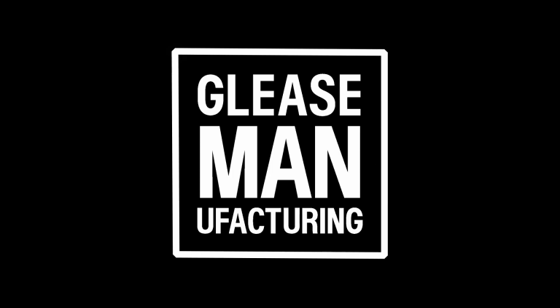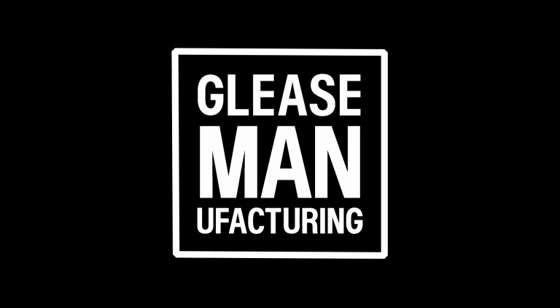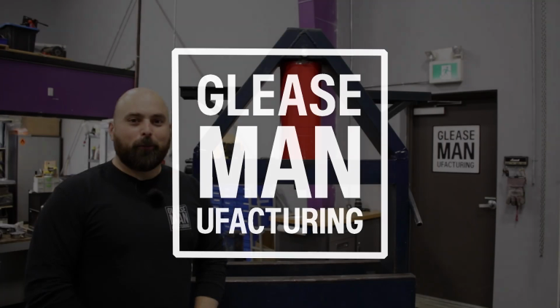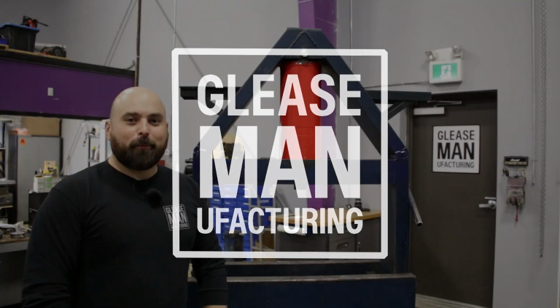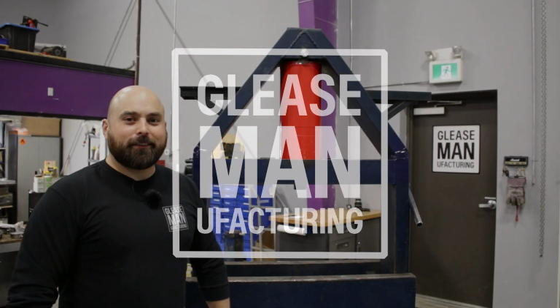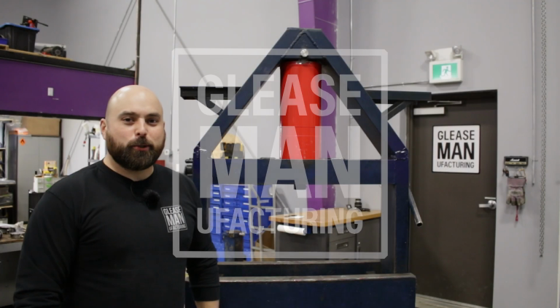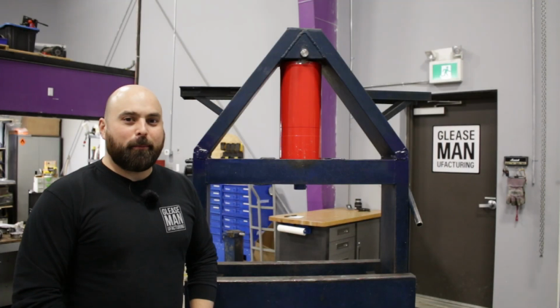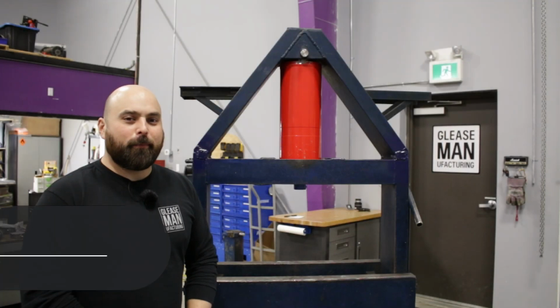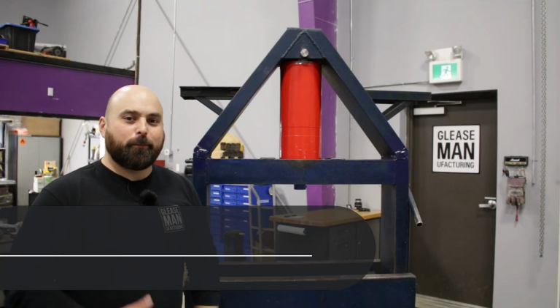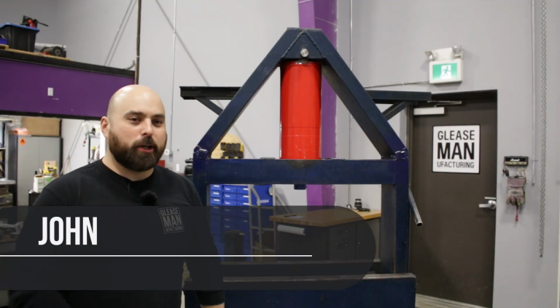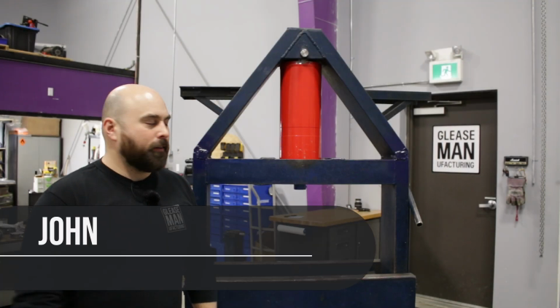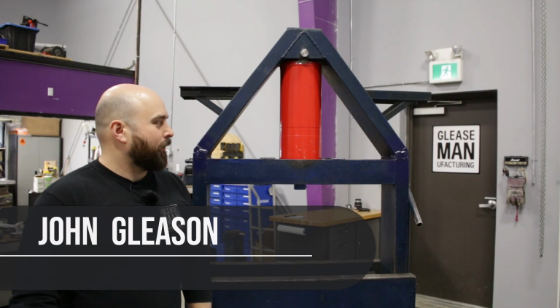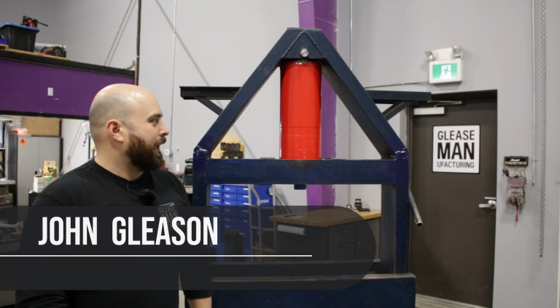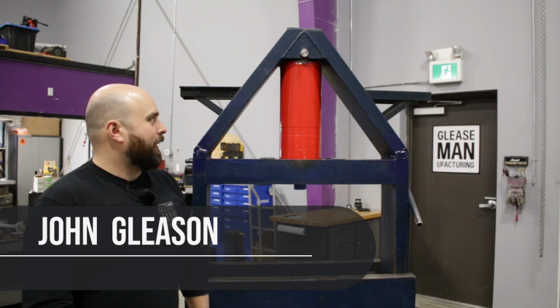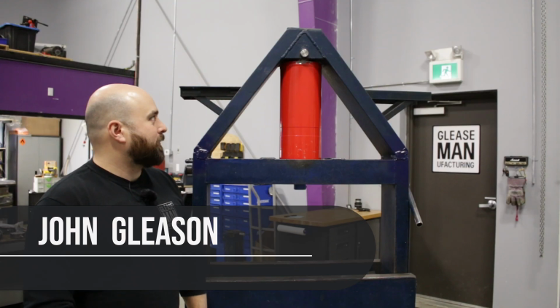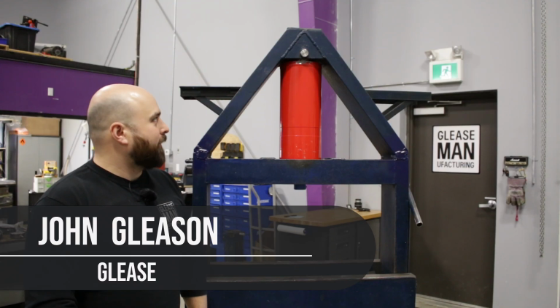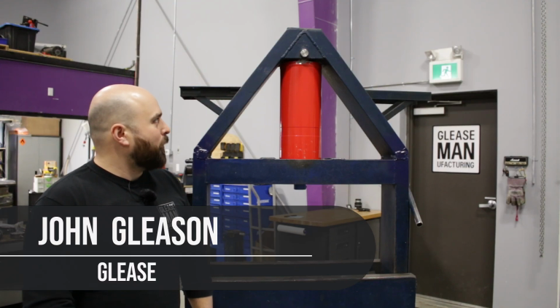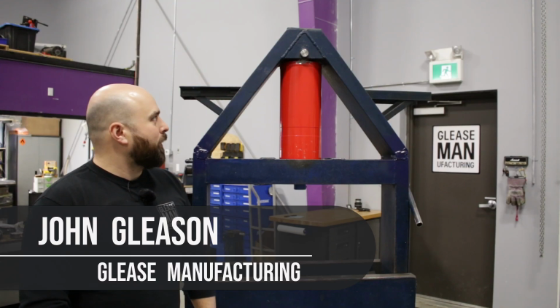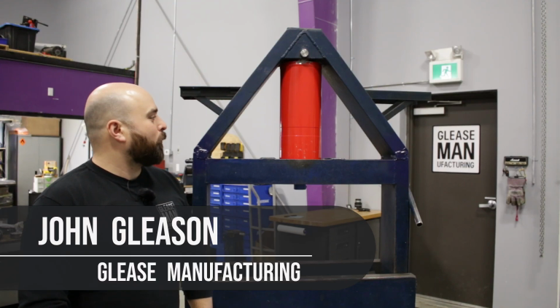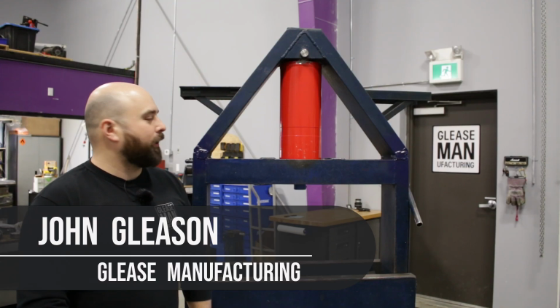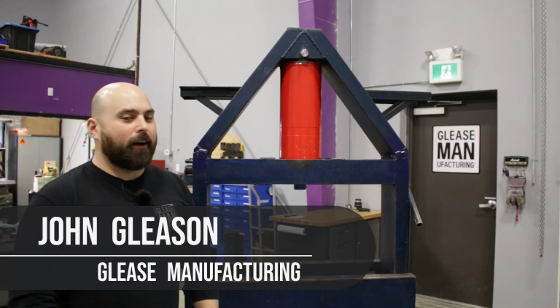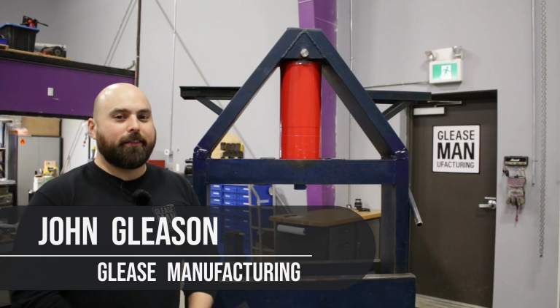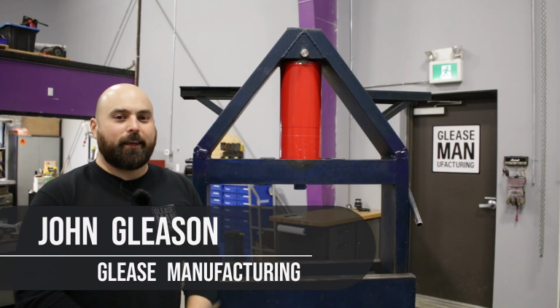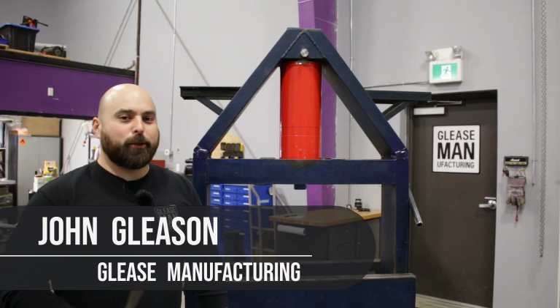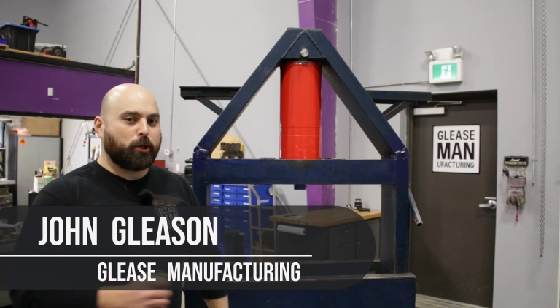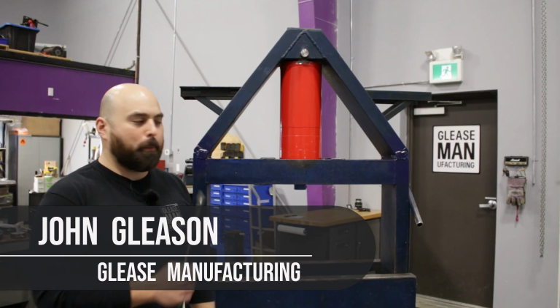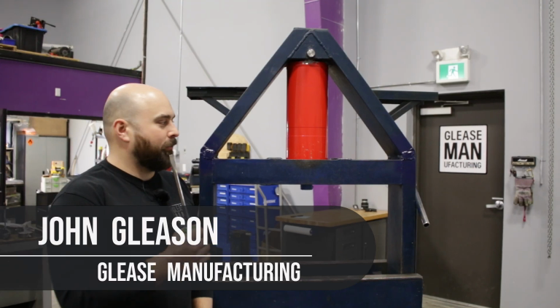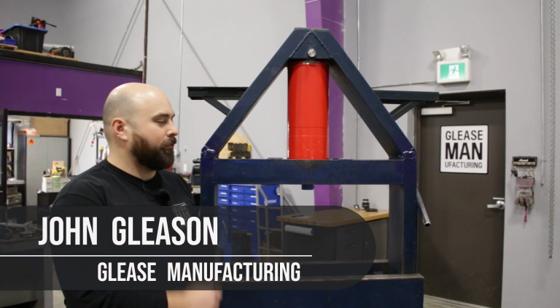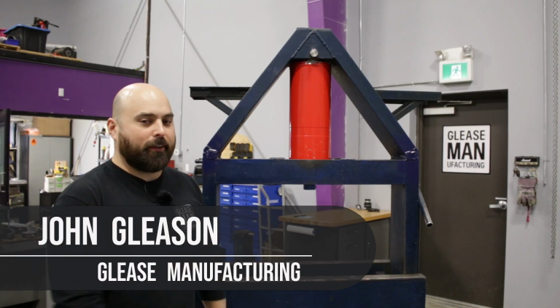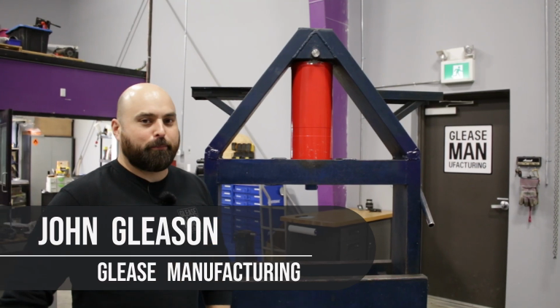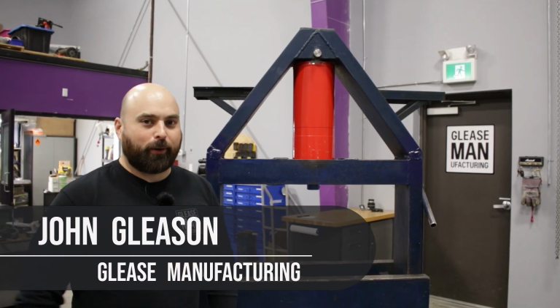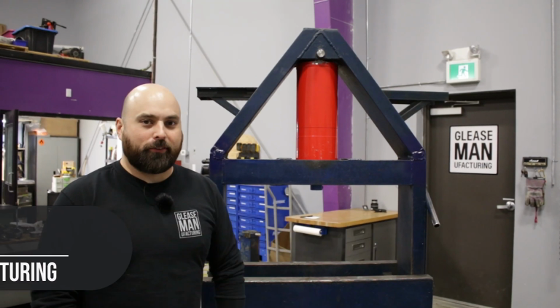Welcome back to the shop. My name is John and today we are working on the shop 50 ton press.